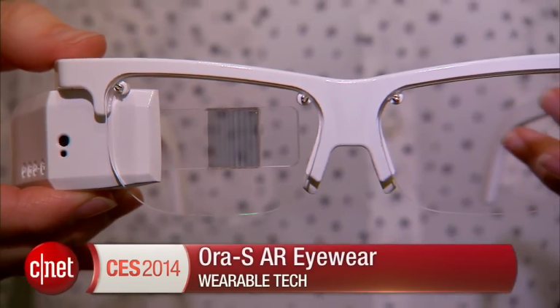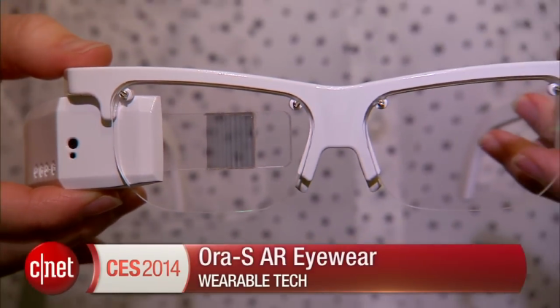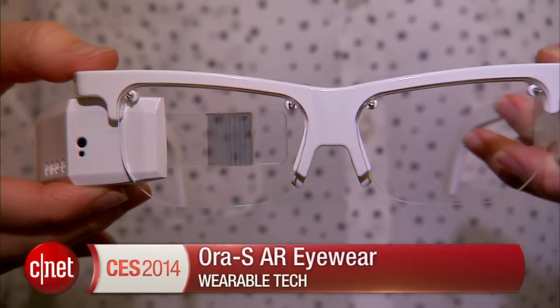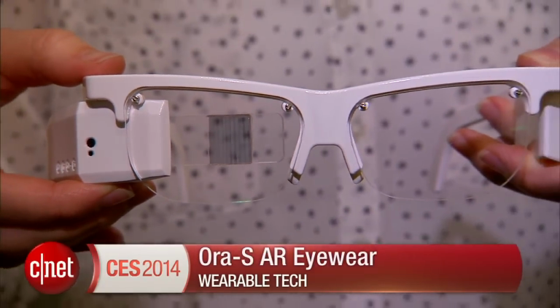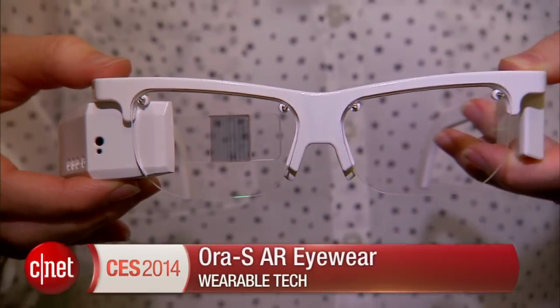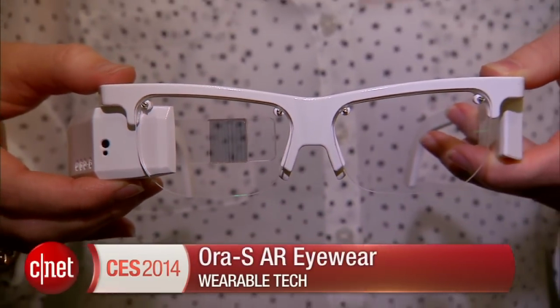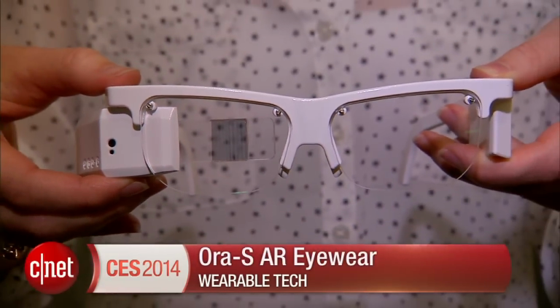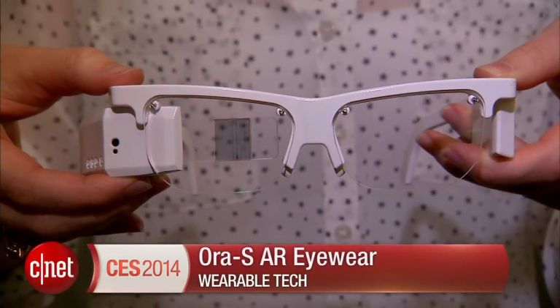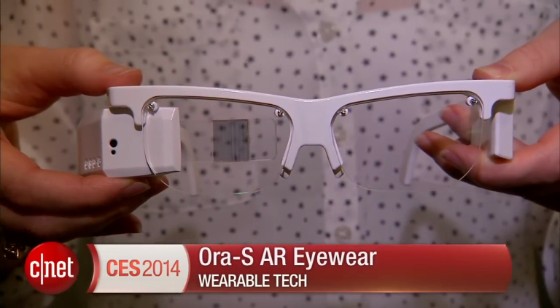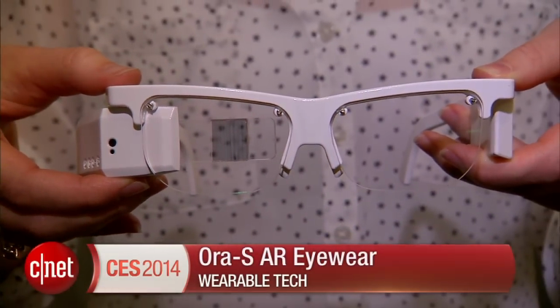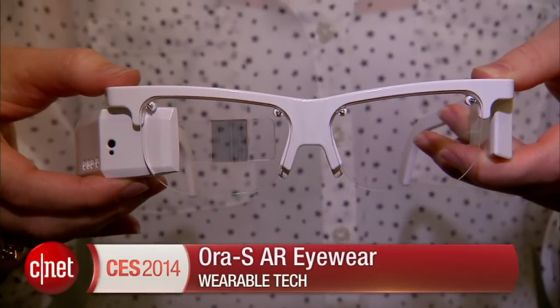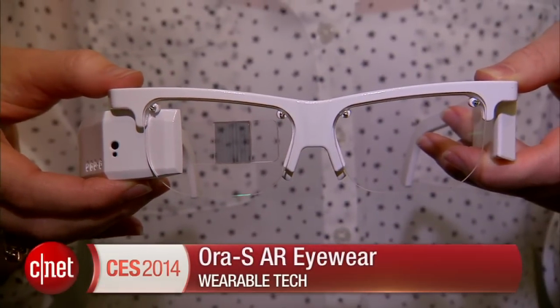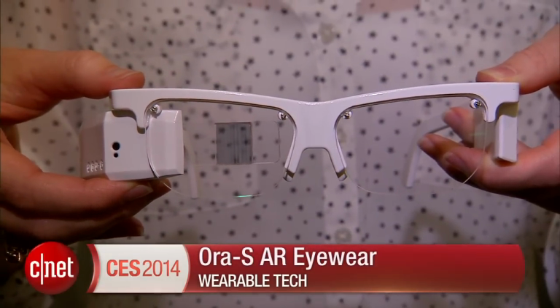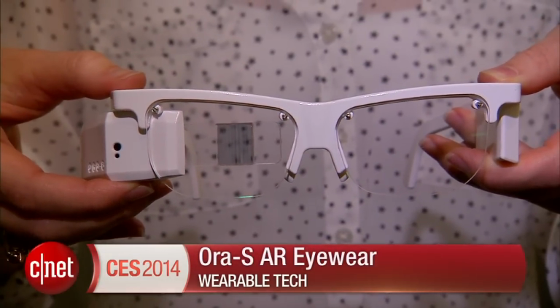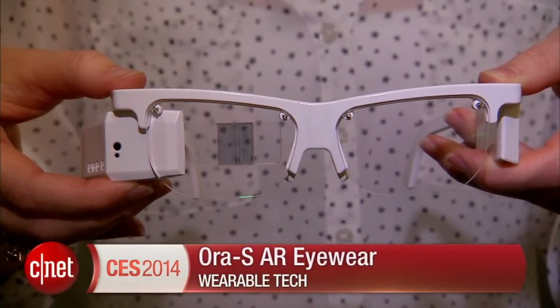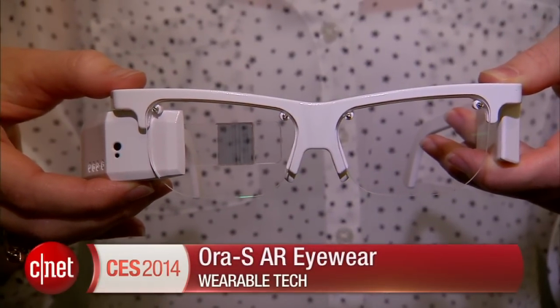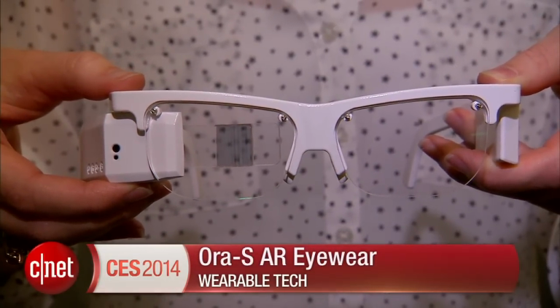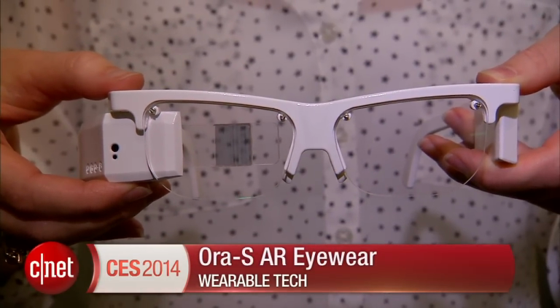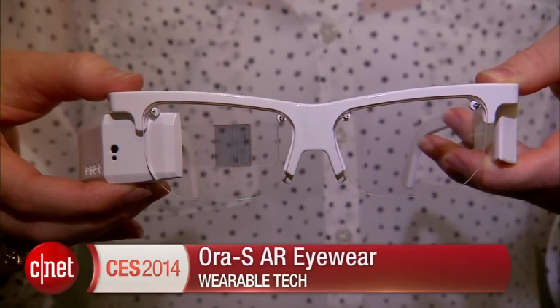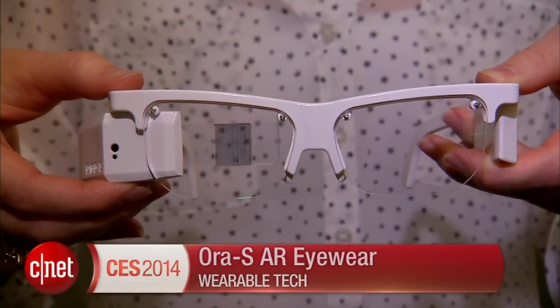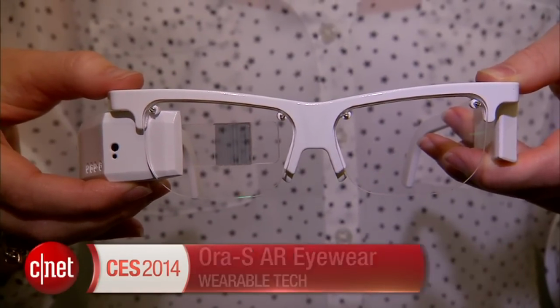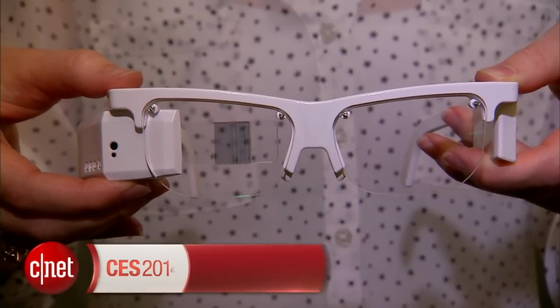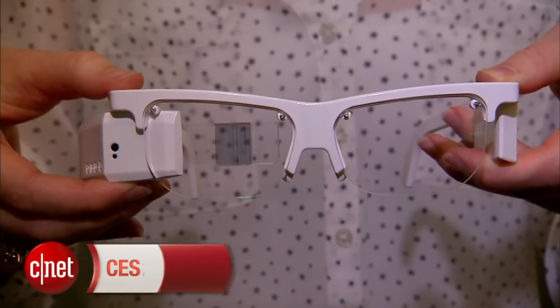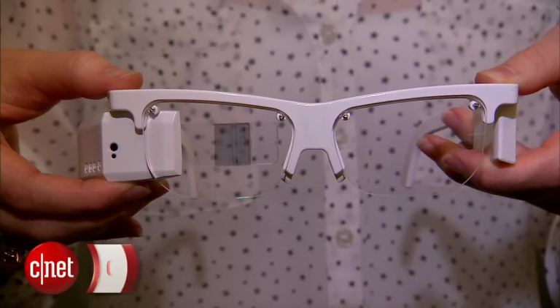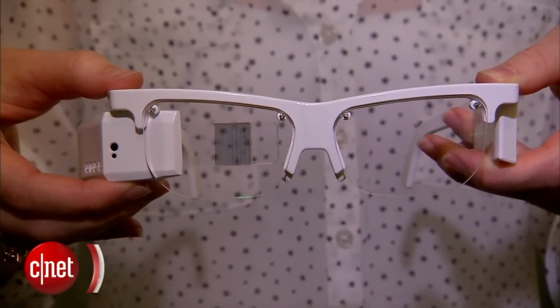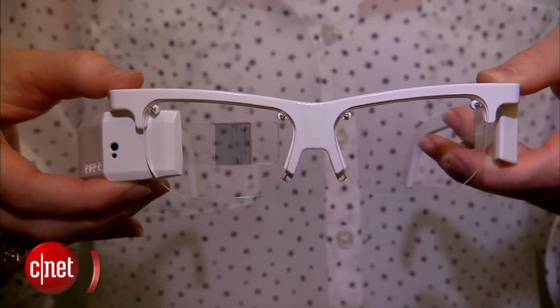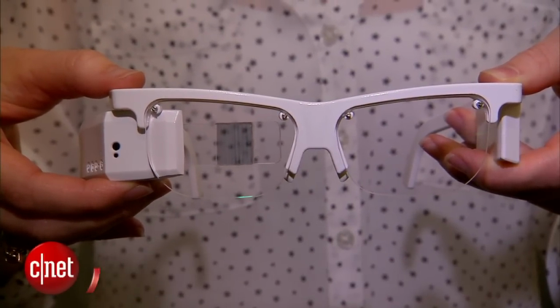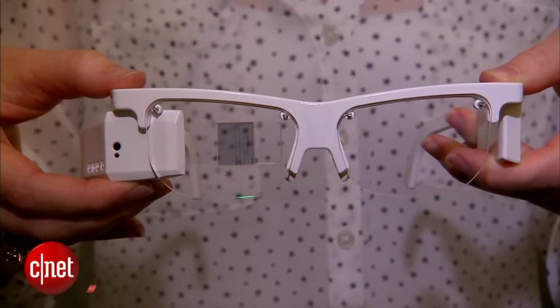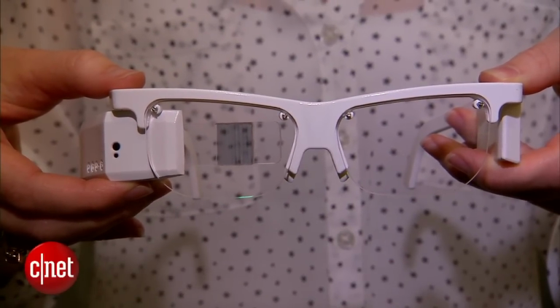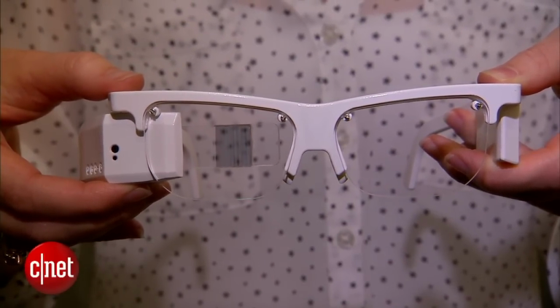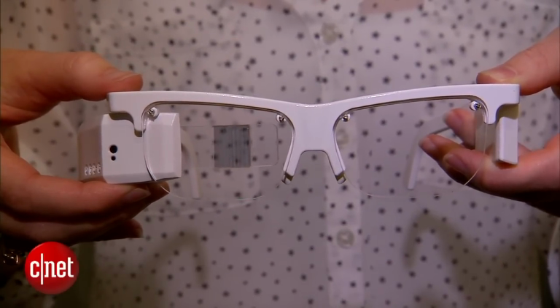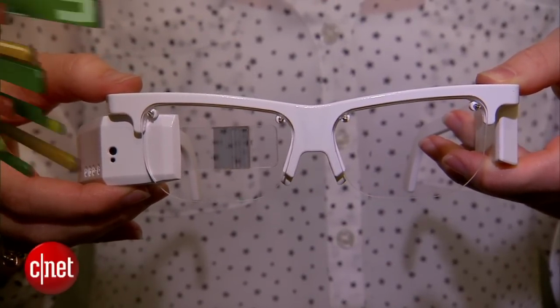I'm Jessica Dahlcourt for CNET here at CES. You can catch all of our coverage at CNET.com.